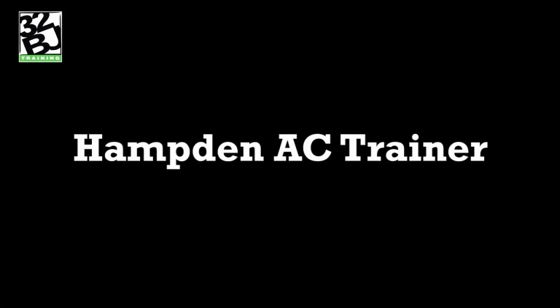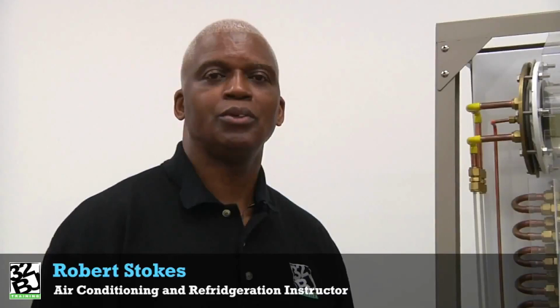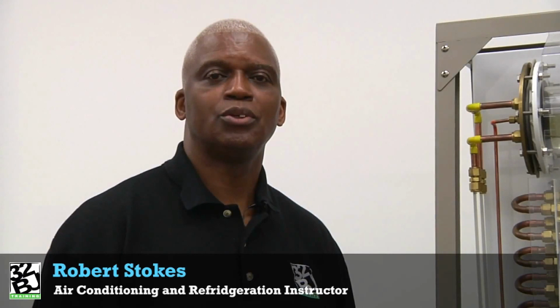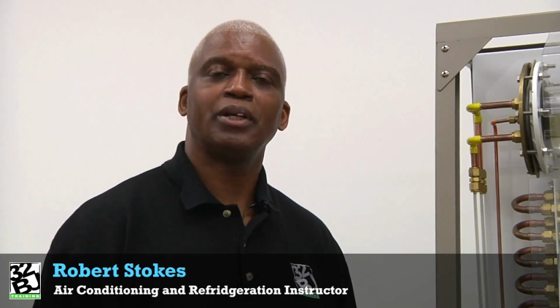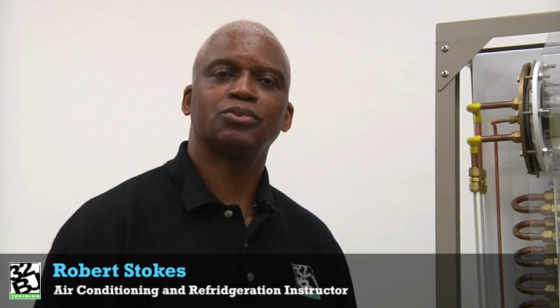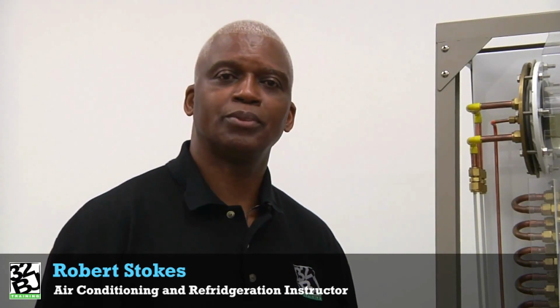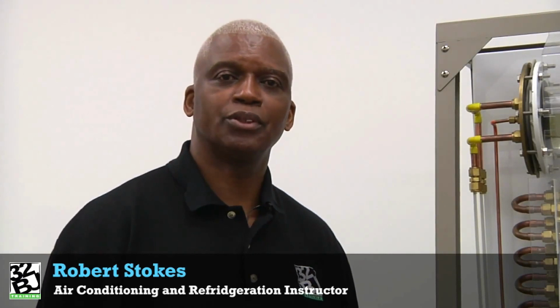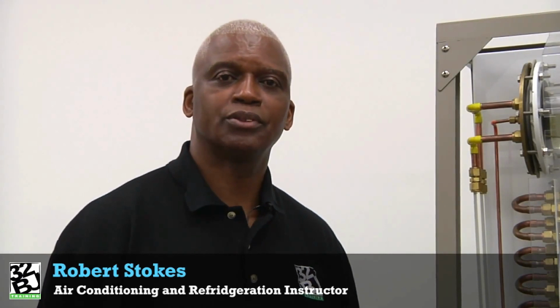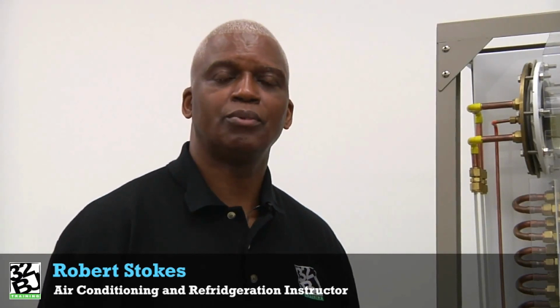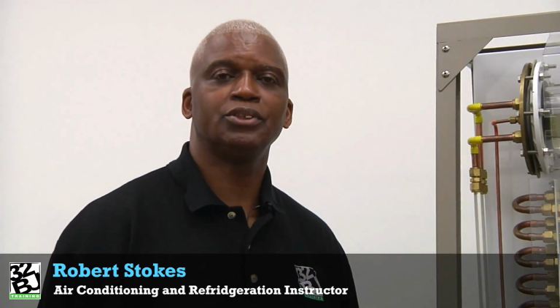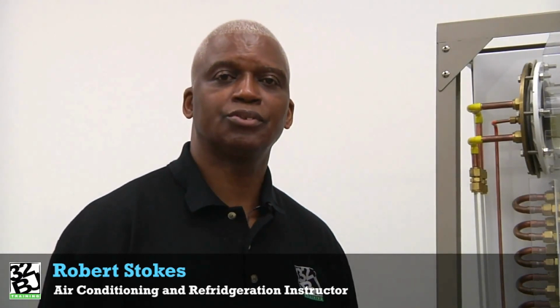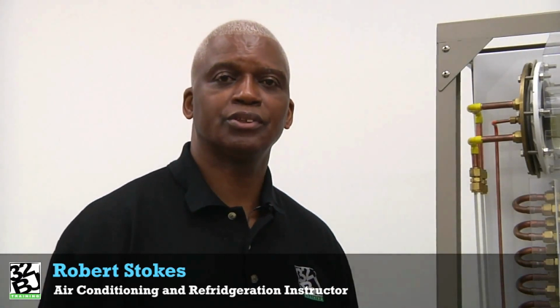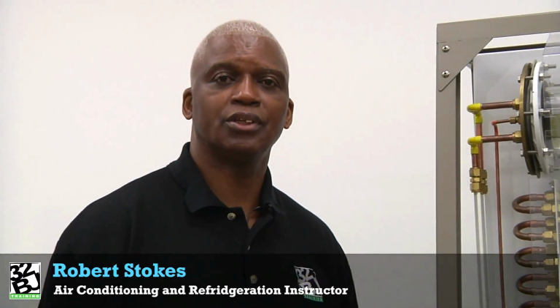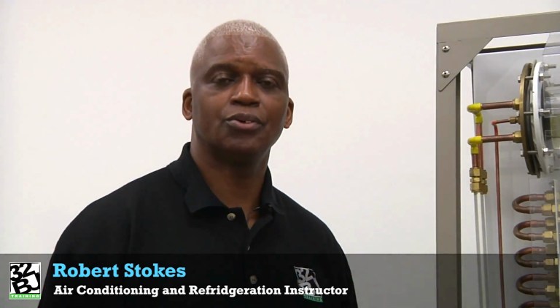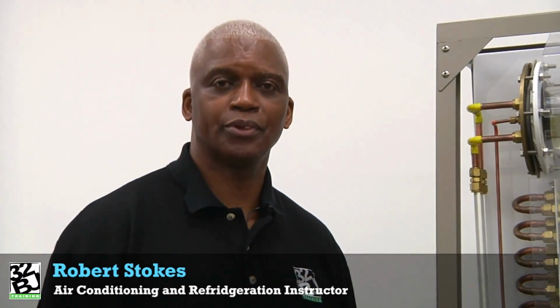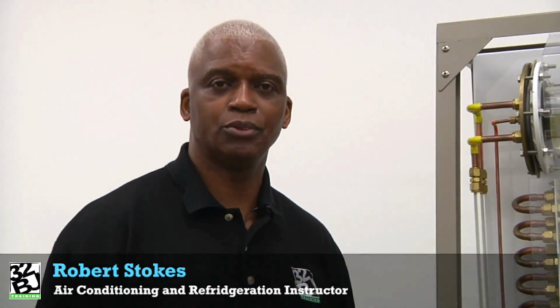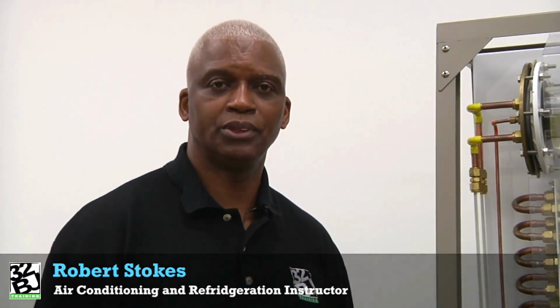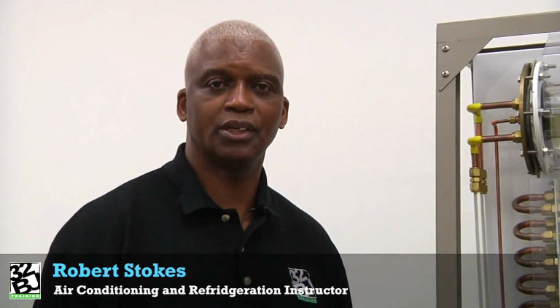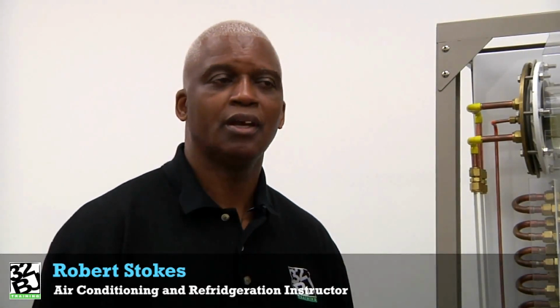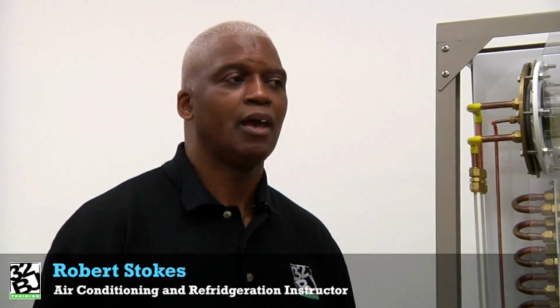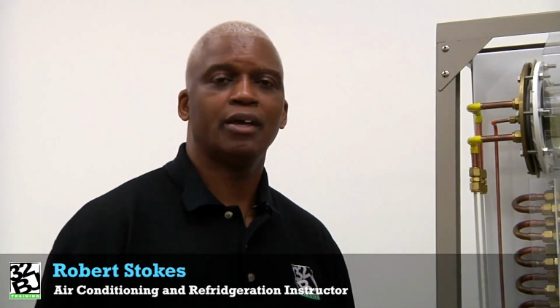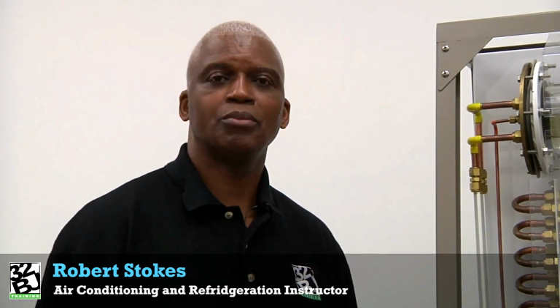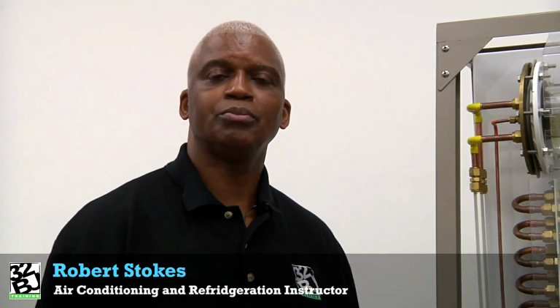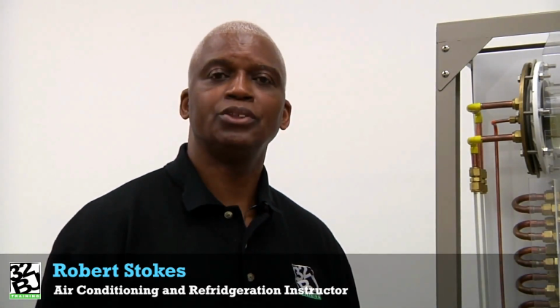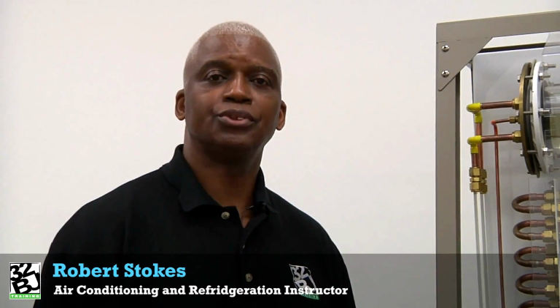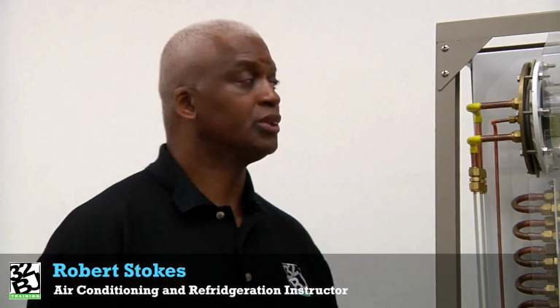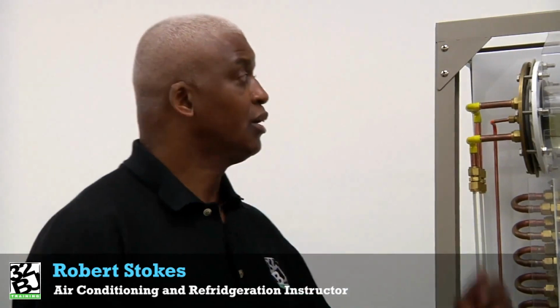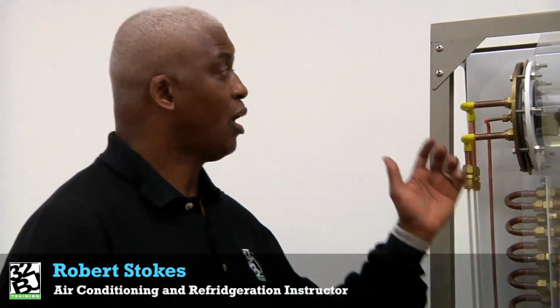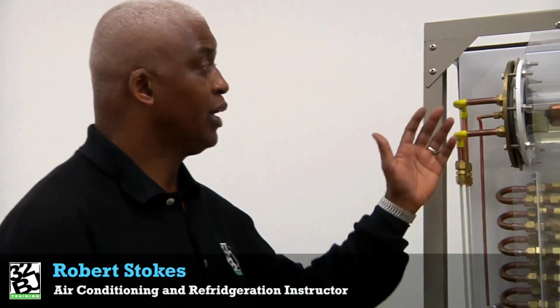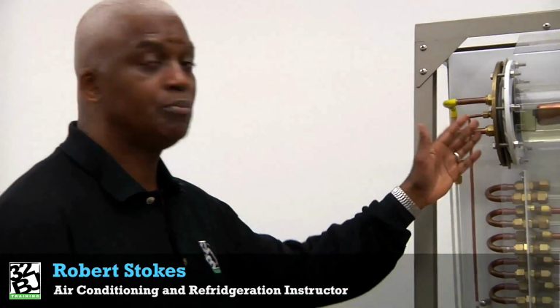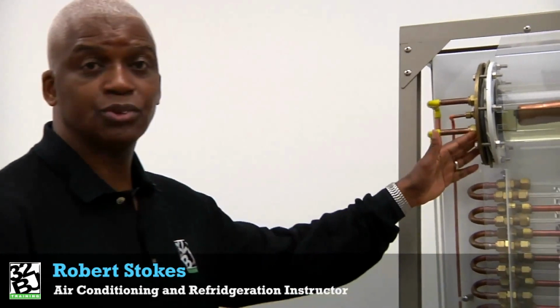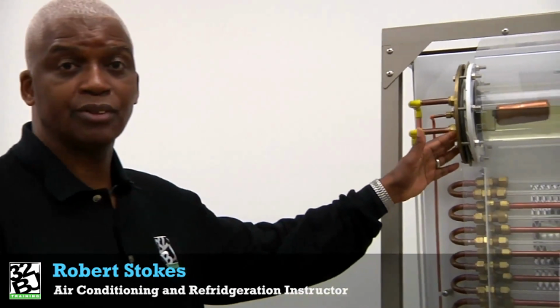How are you doing? My name is Robert Stokes. I'm one of the instructors here at Local 32BJ, and I'm going to be introducing our Hamden Trainer.